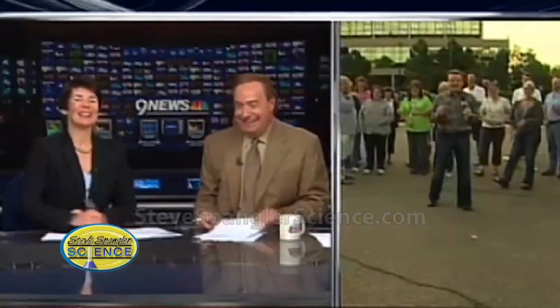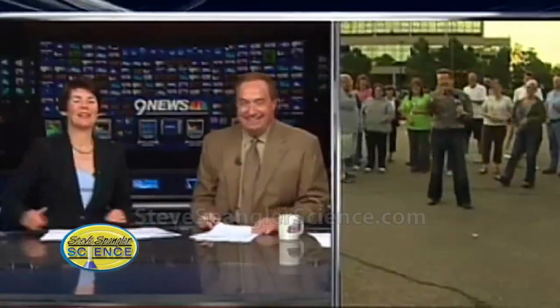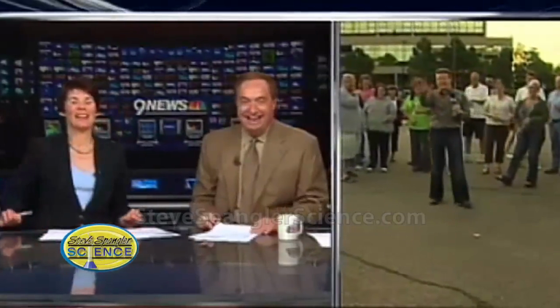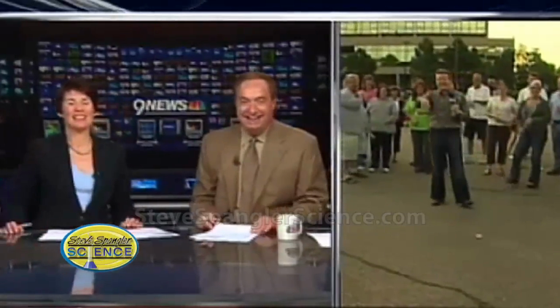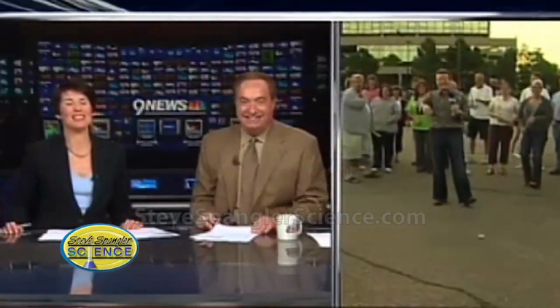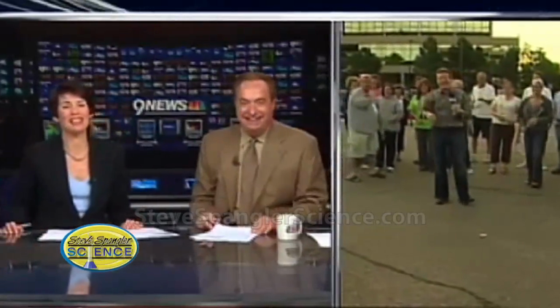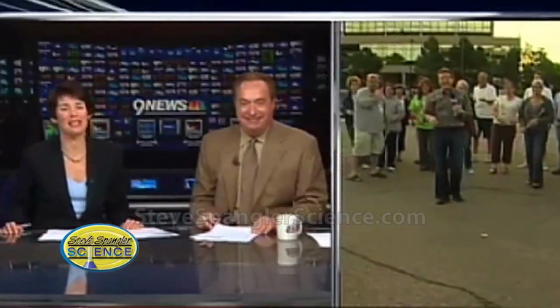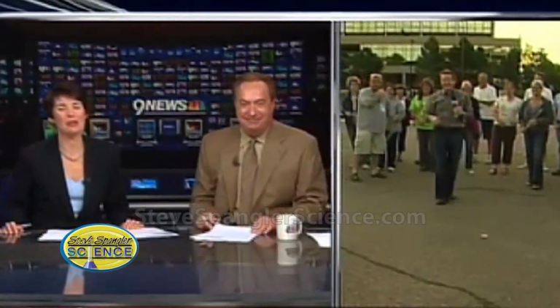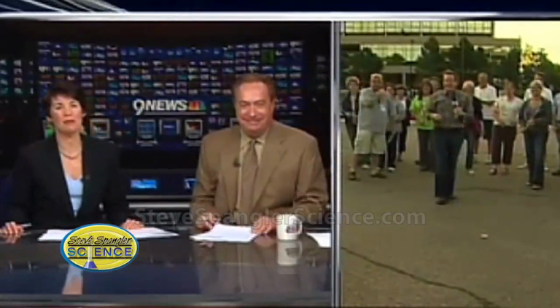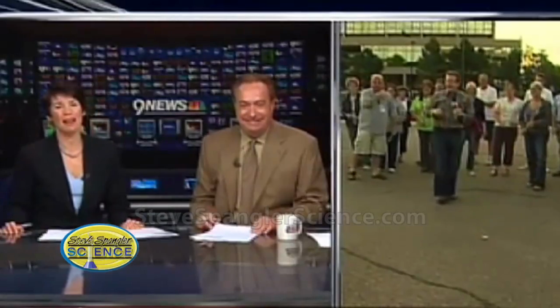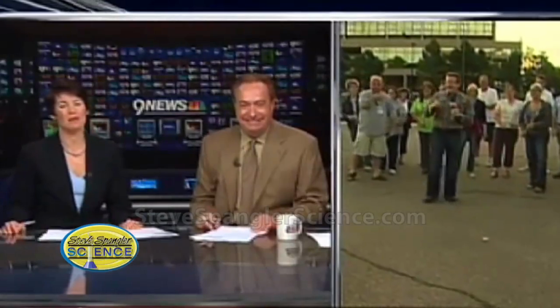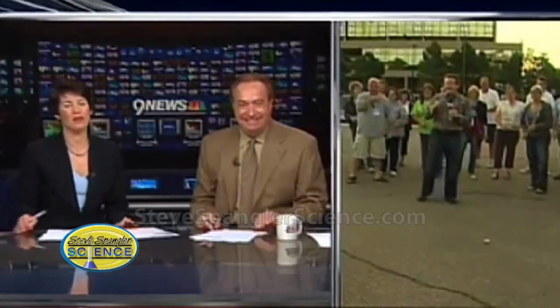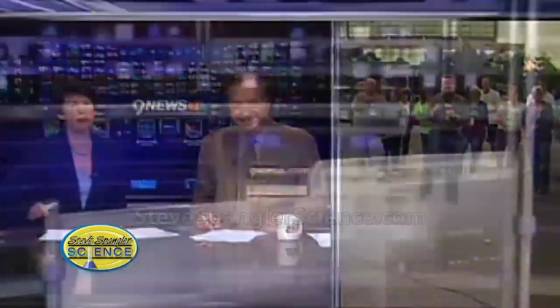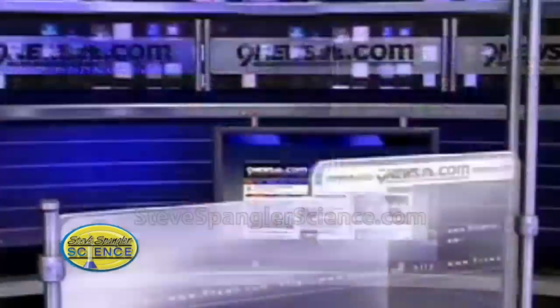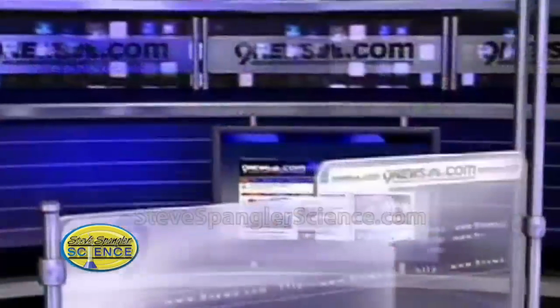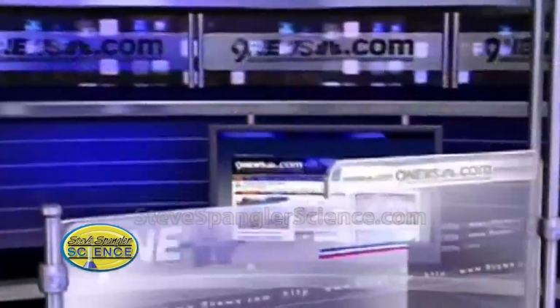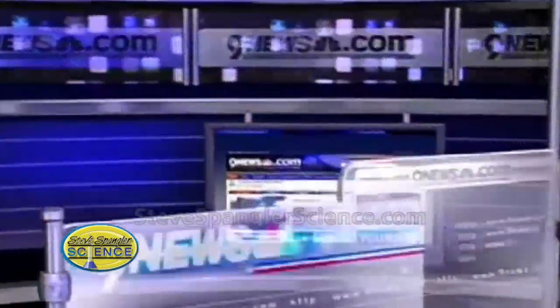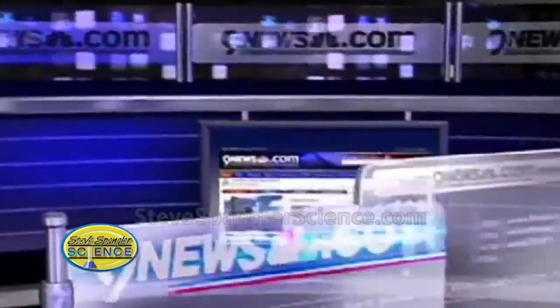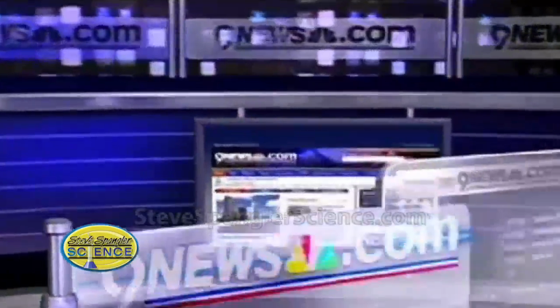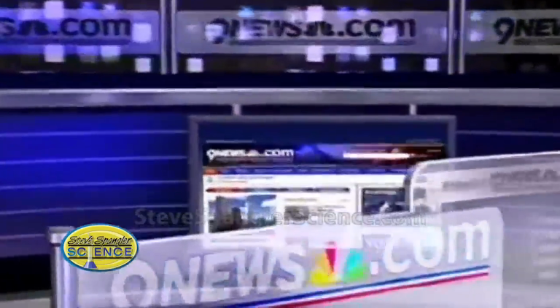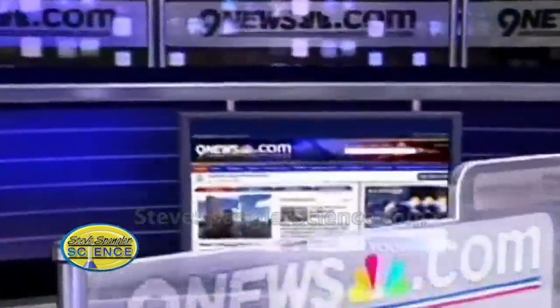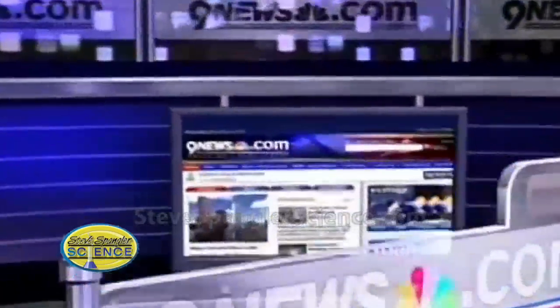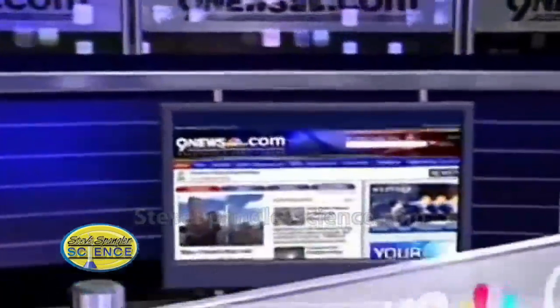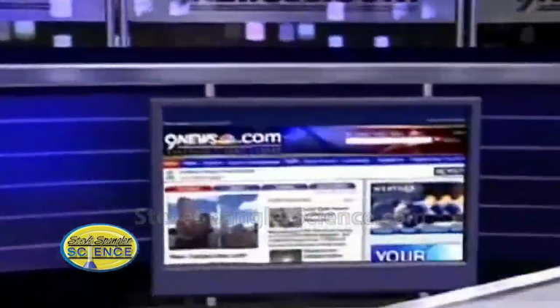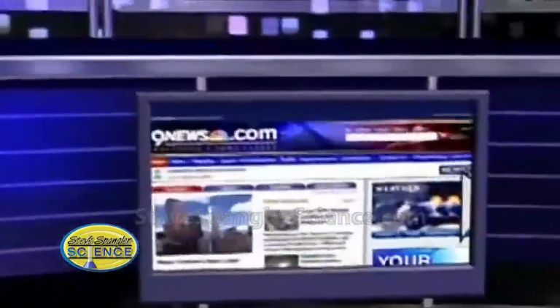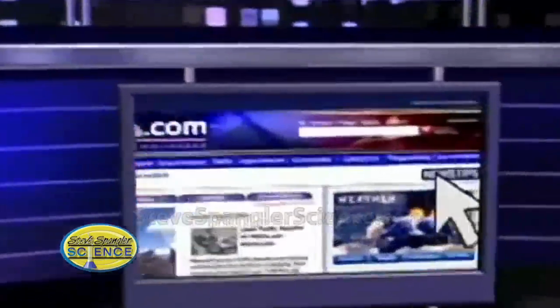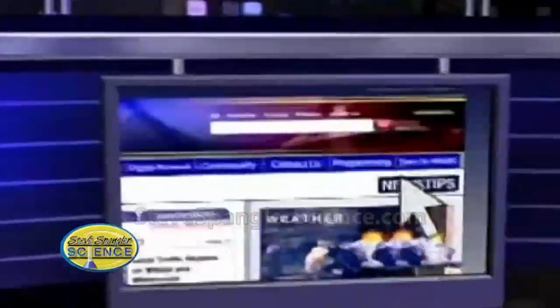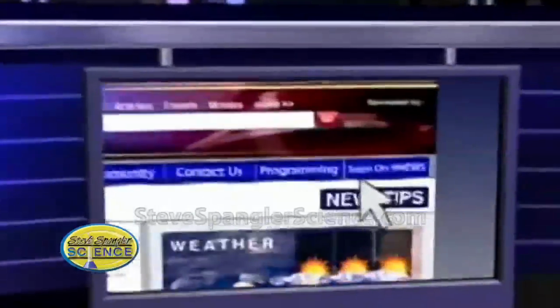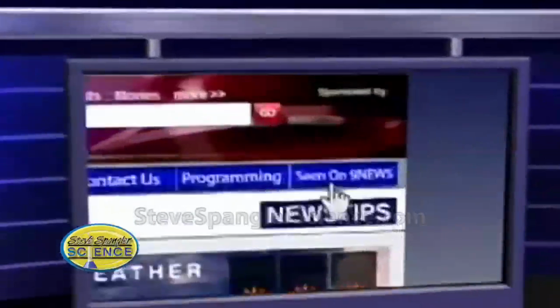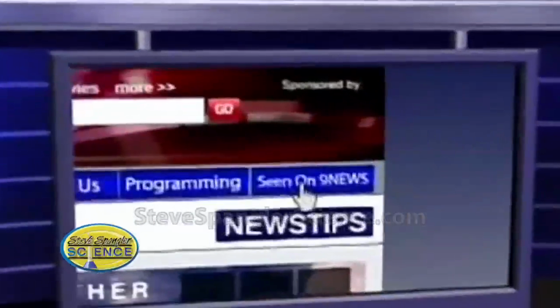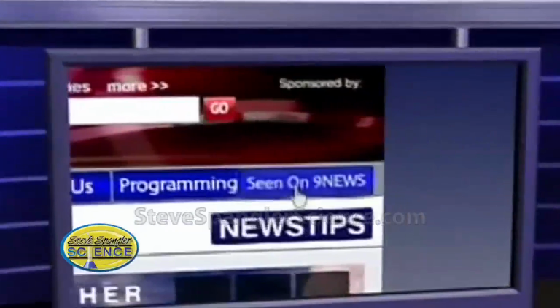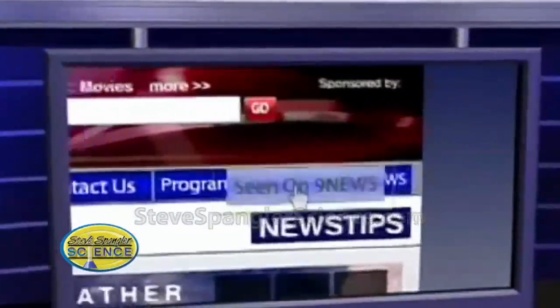Thank you, Steve. You can find out more about Steve's experiments on our morning show webpage. We'll be right back.